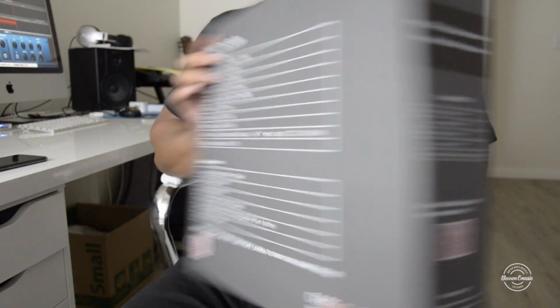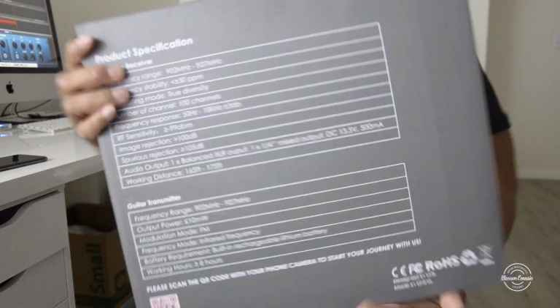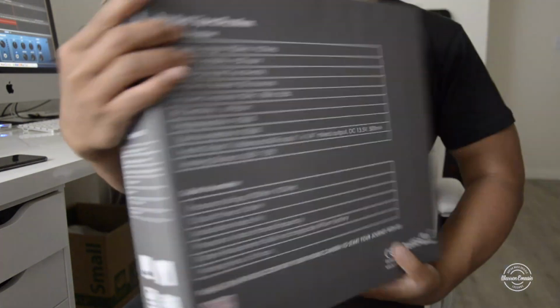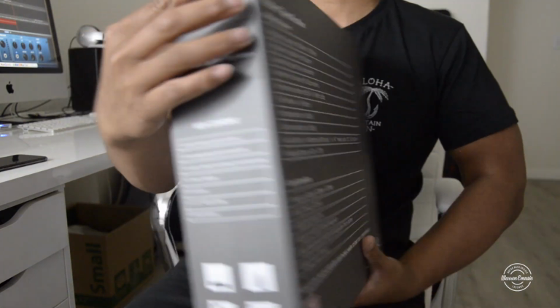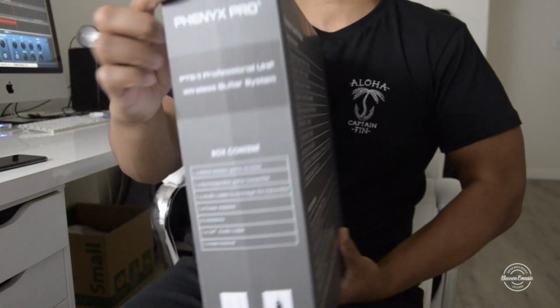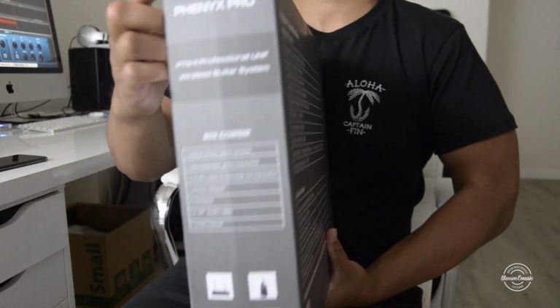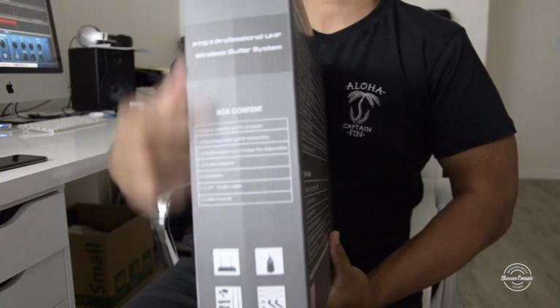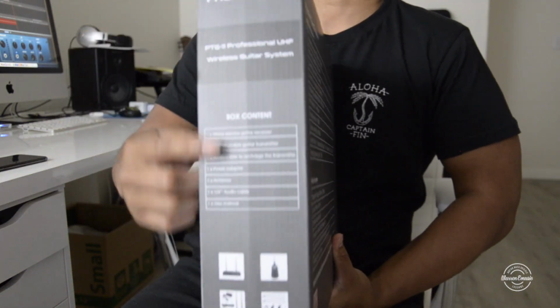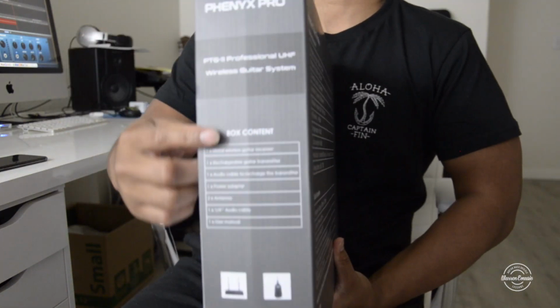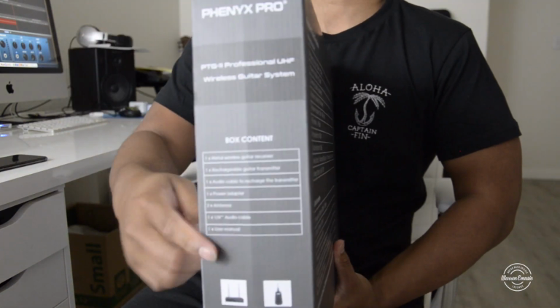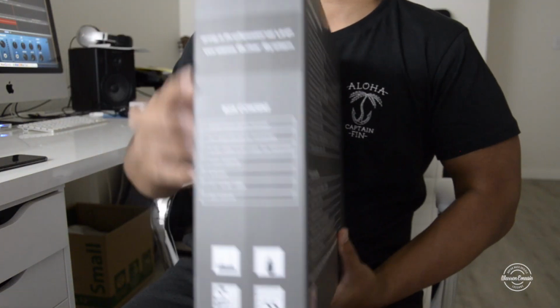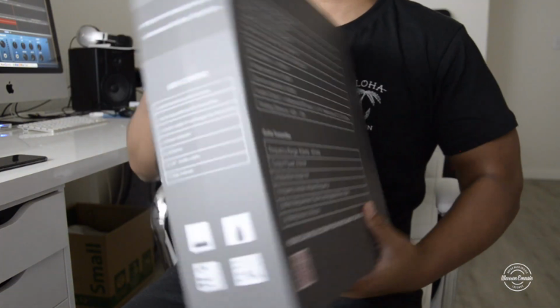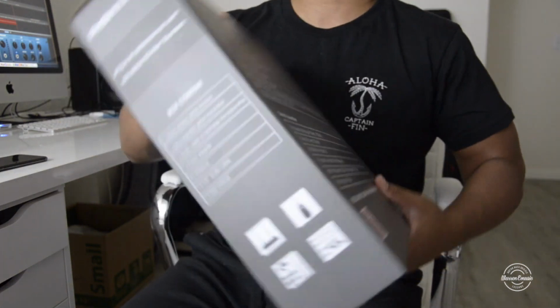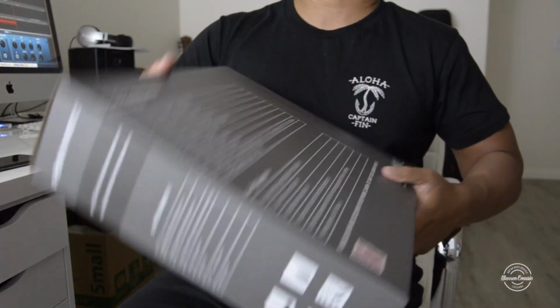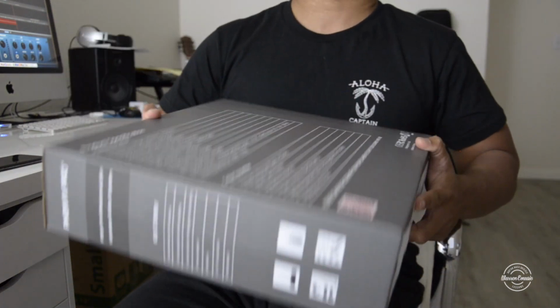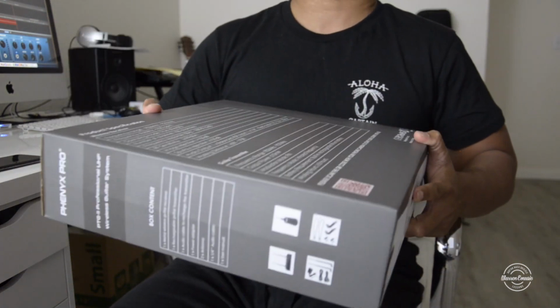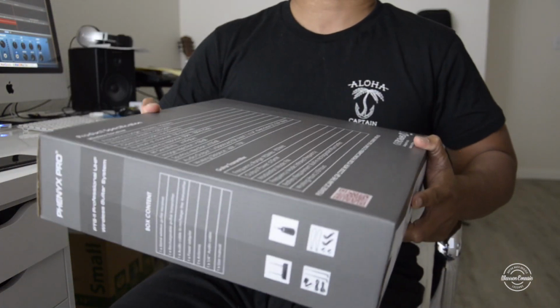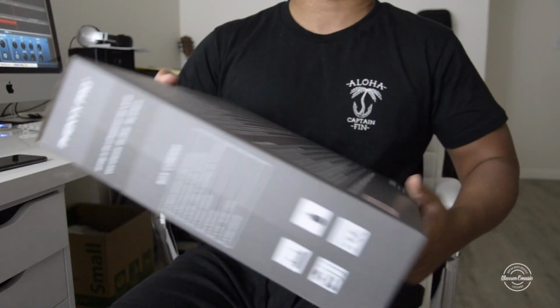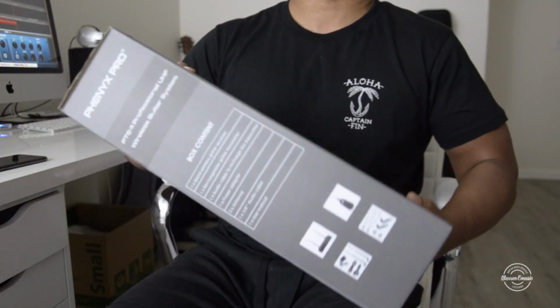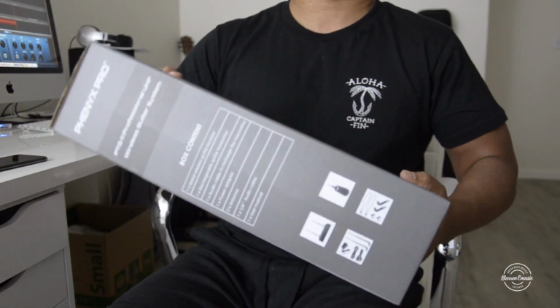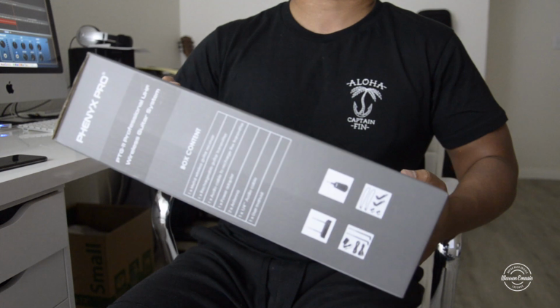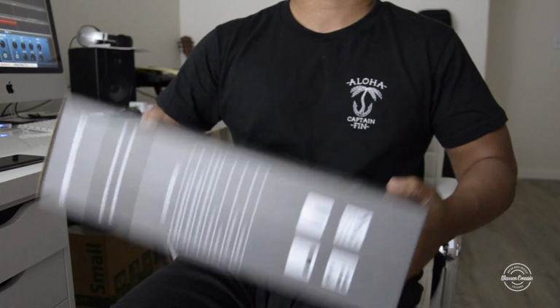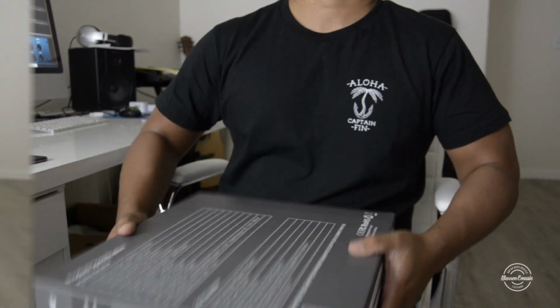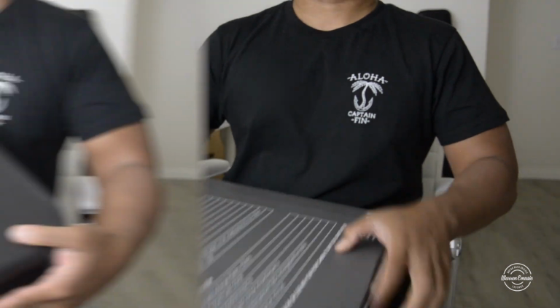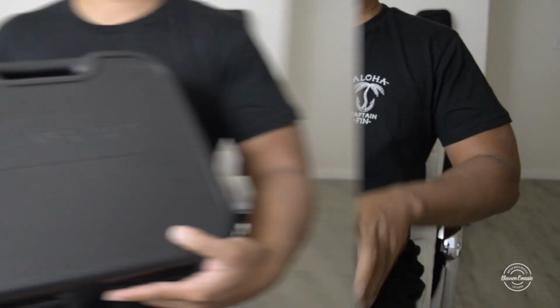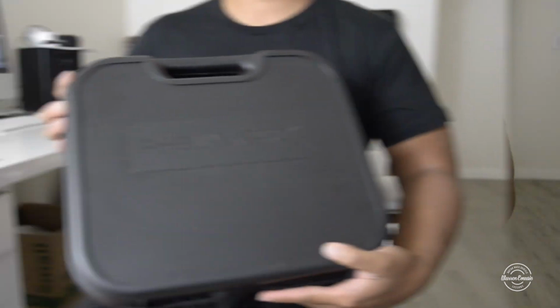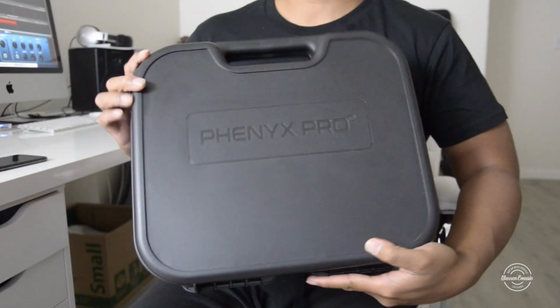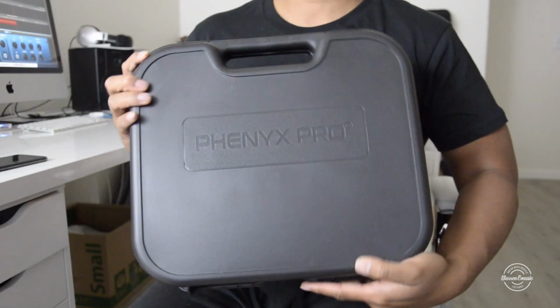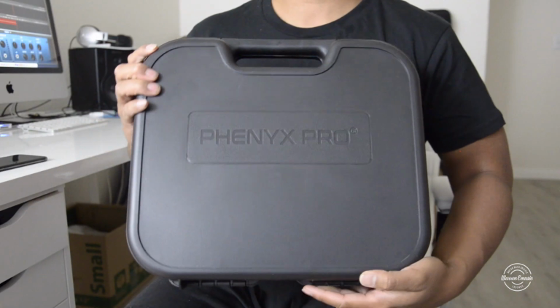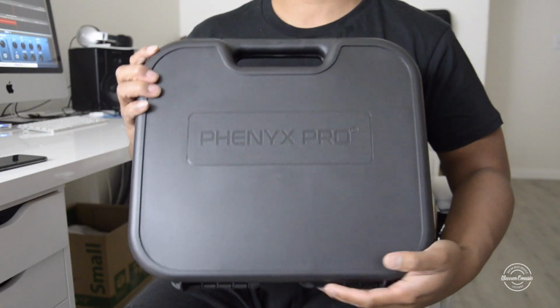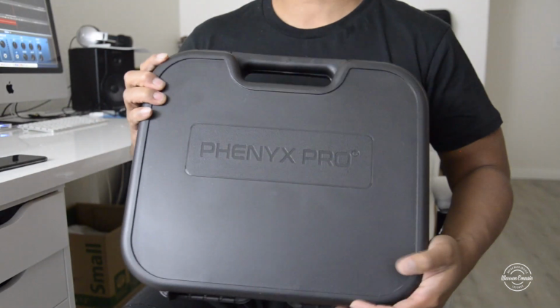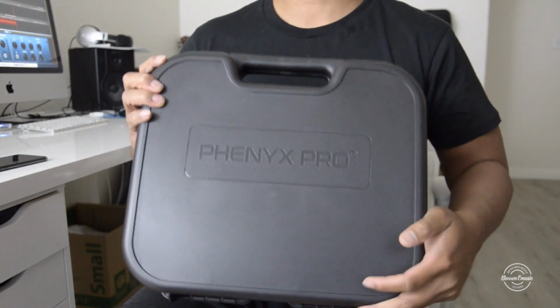Here on the box it shows you what's in it. I'm going to unbox this and show you guys. As always, the Phoenix Pro...